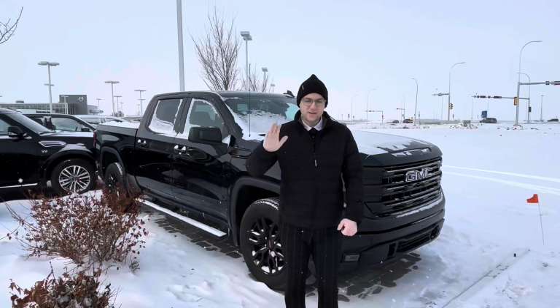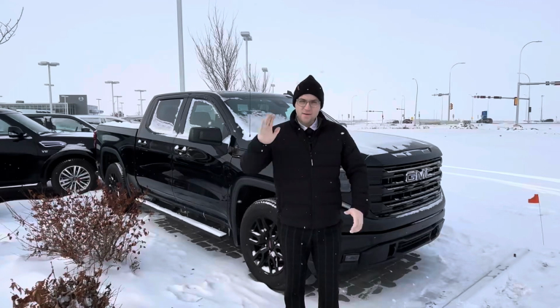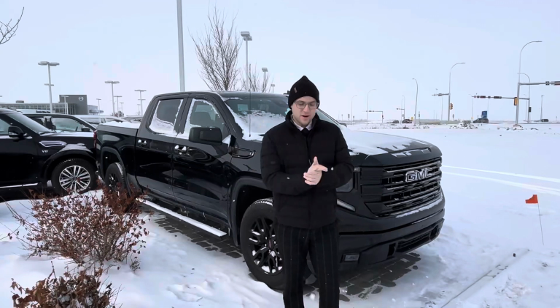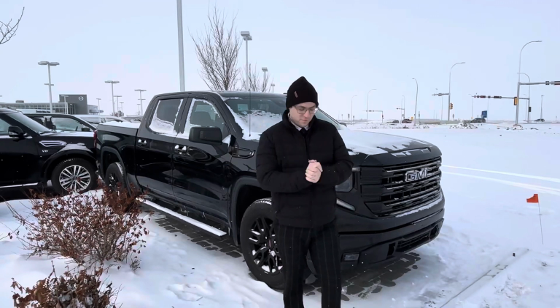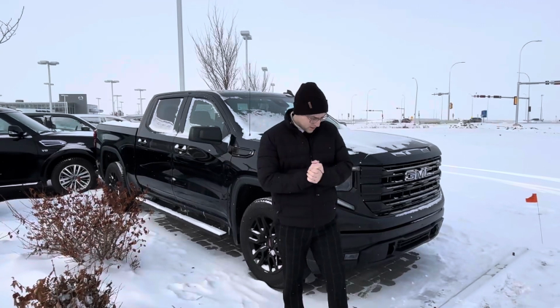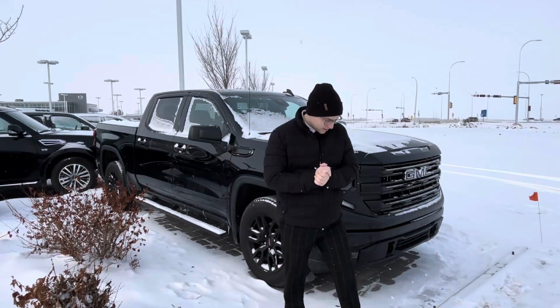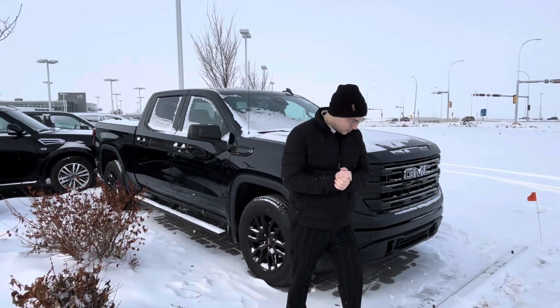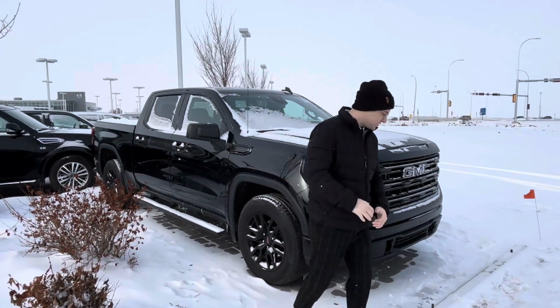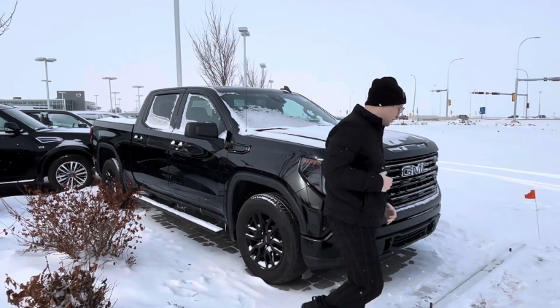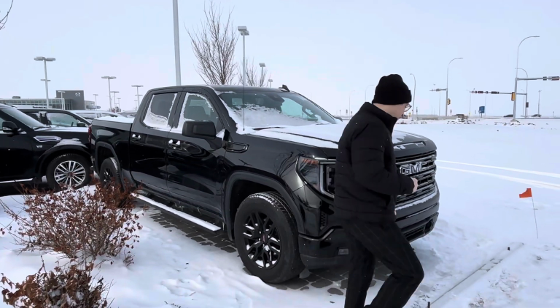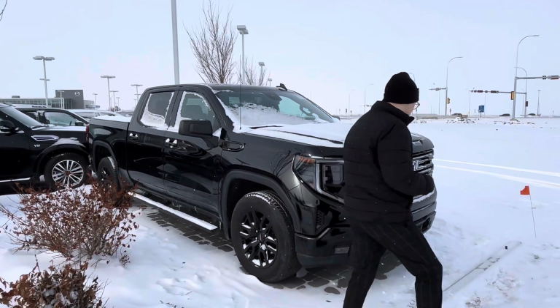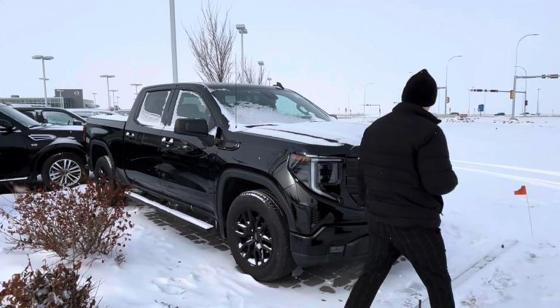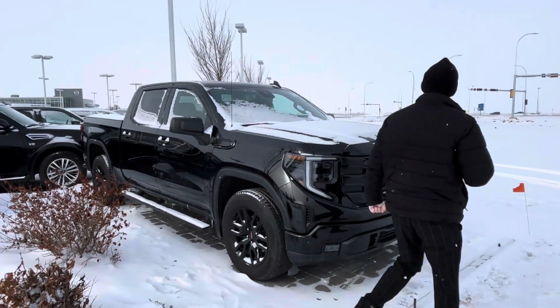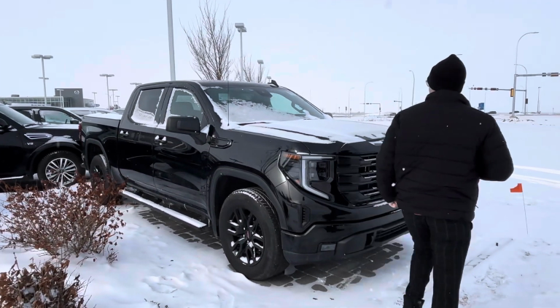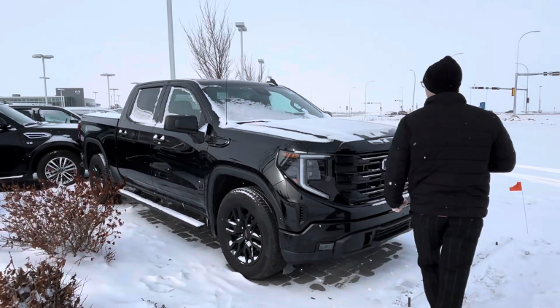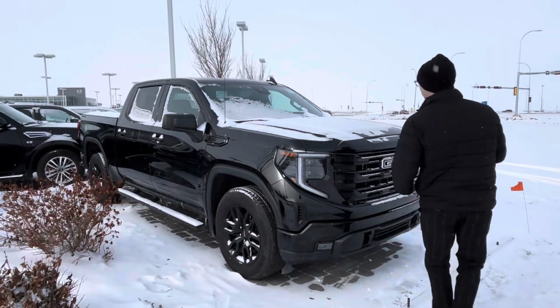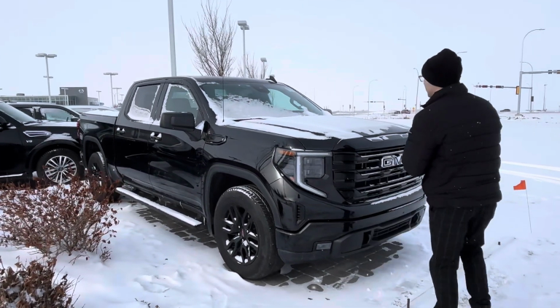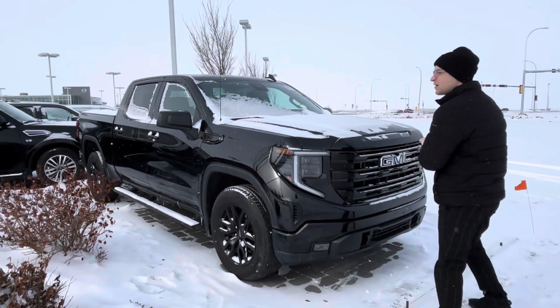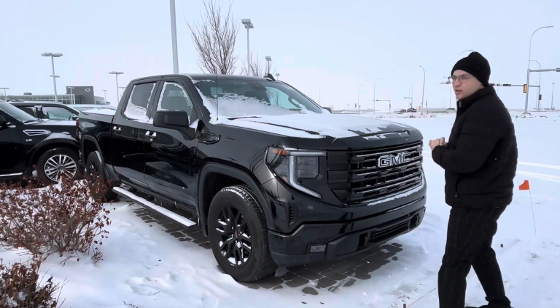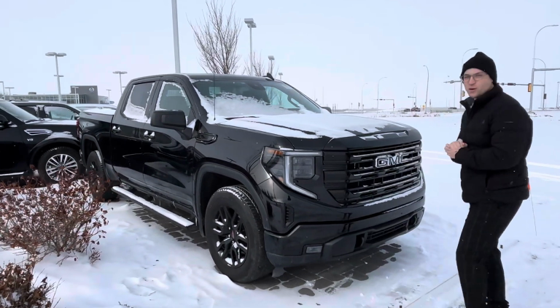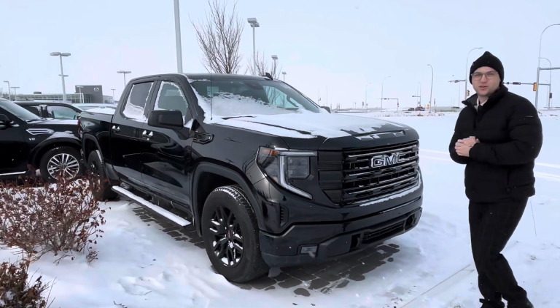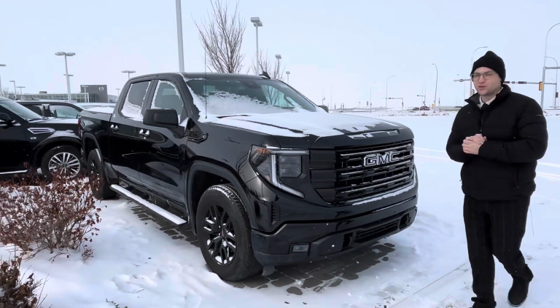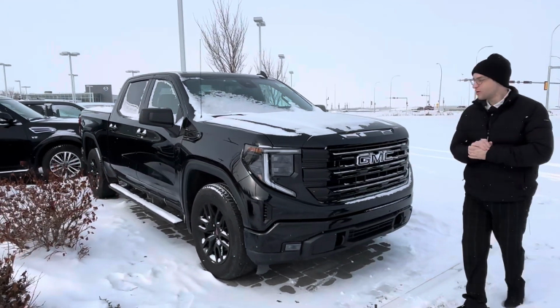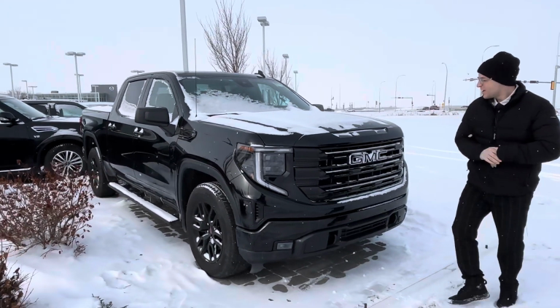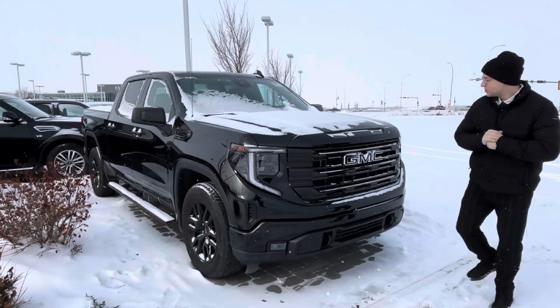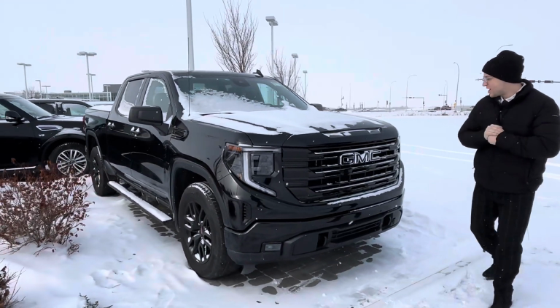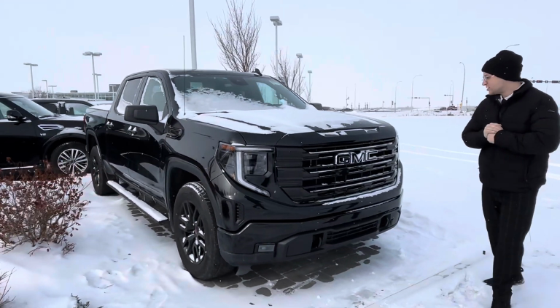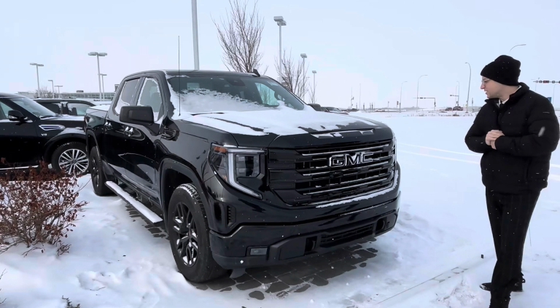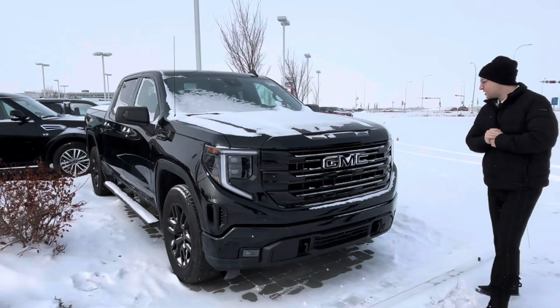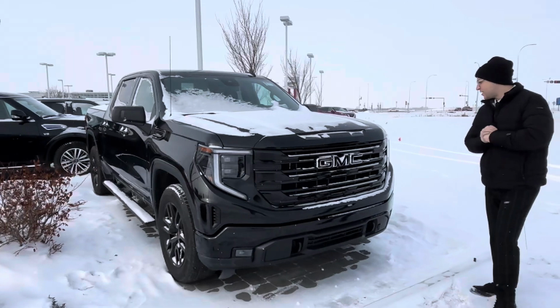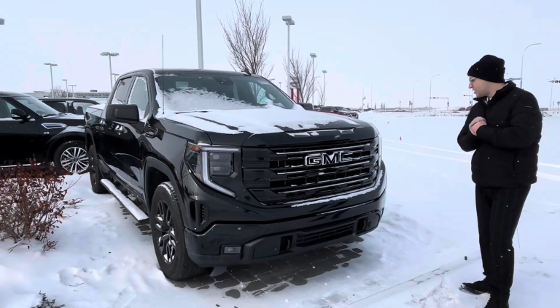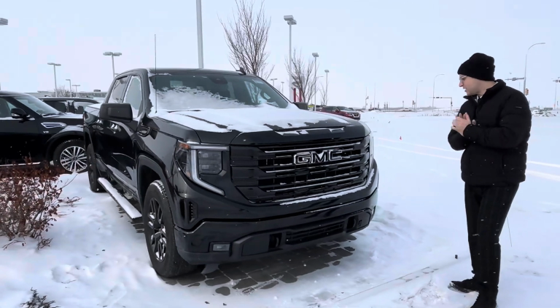Hey, Devin here from L&E. So I see you're interested in our beautiful 2022 GMC Sierra. Here it is.